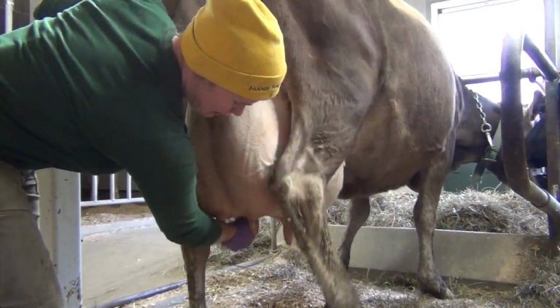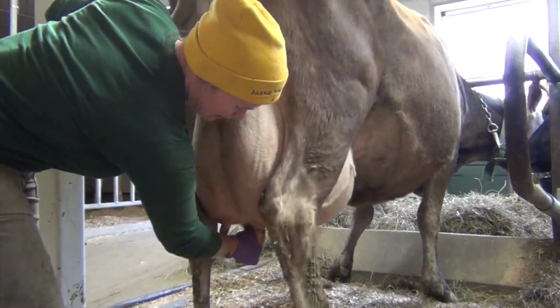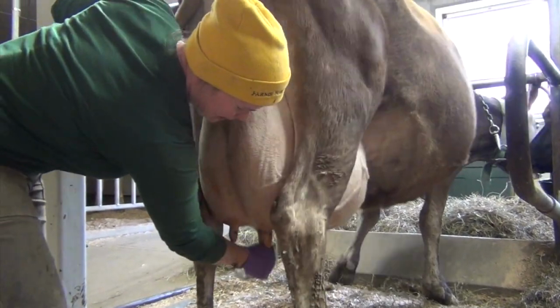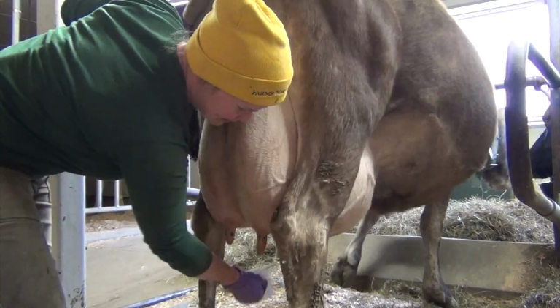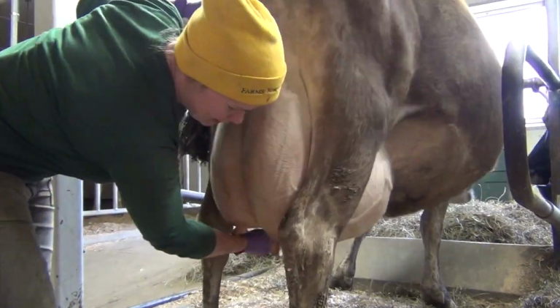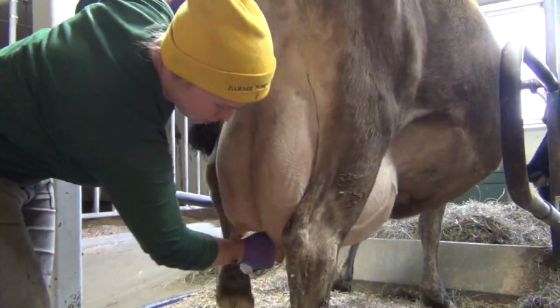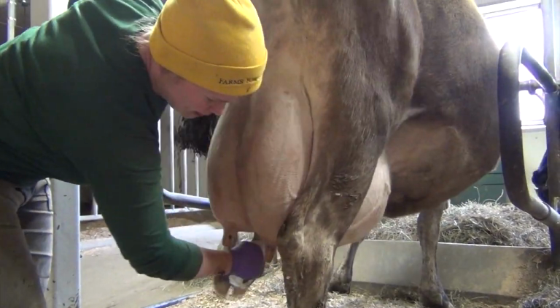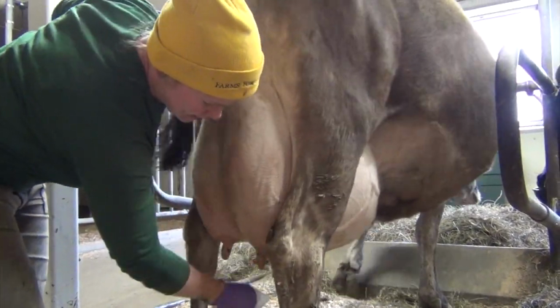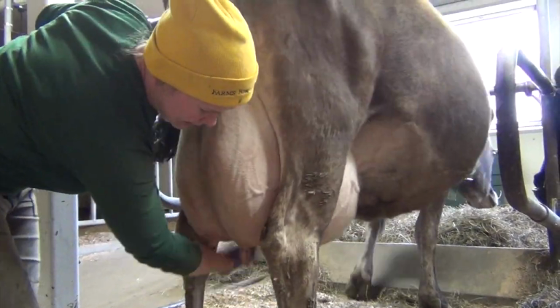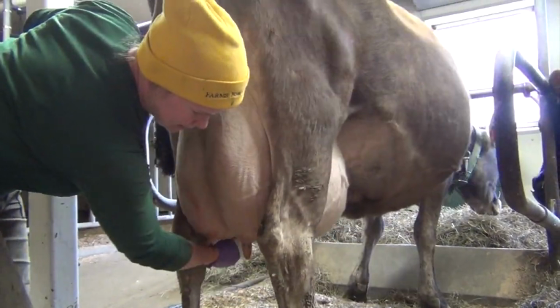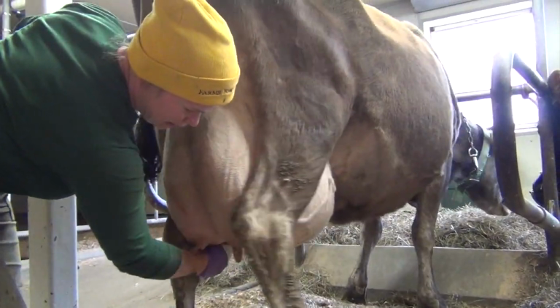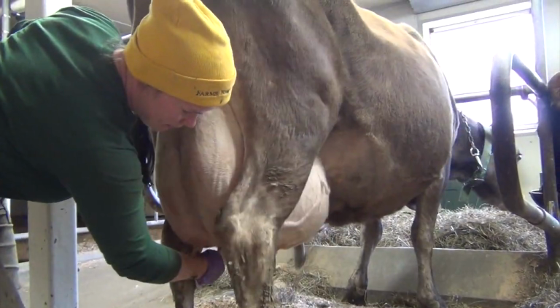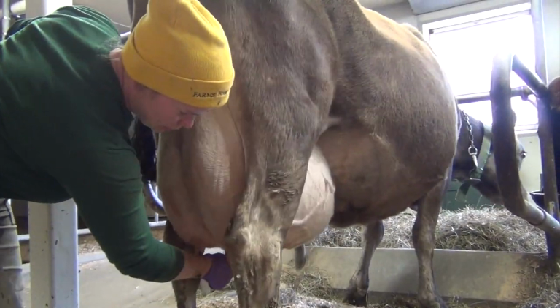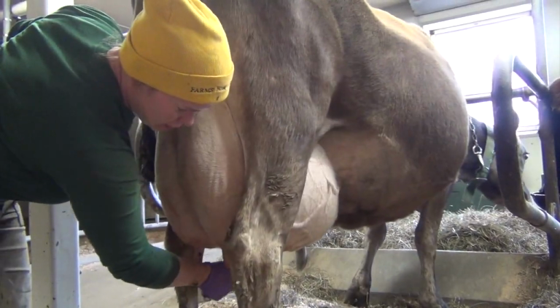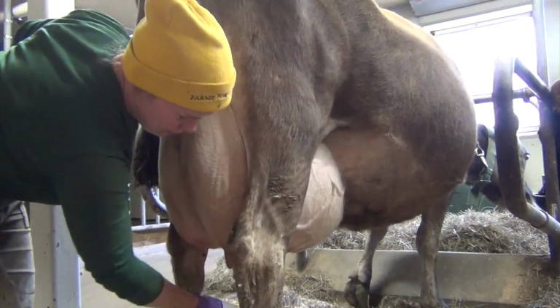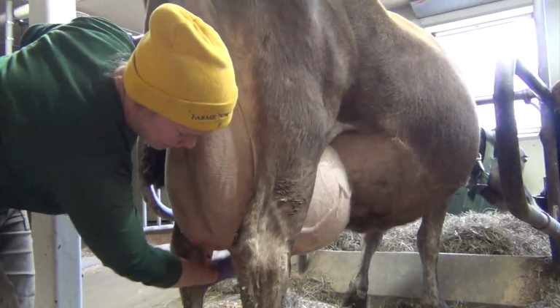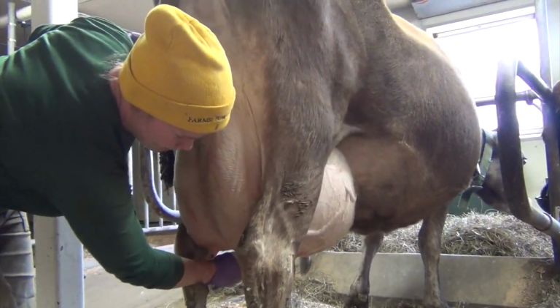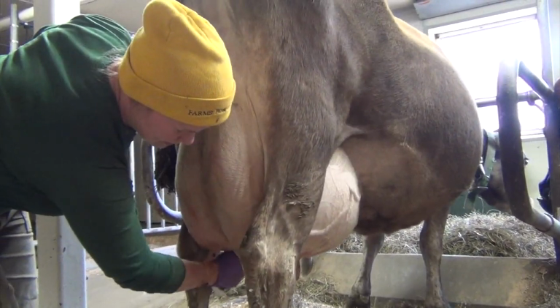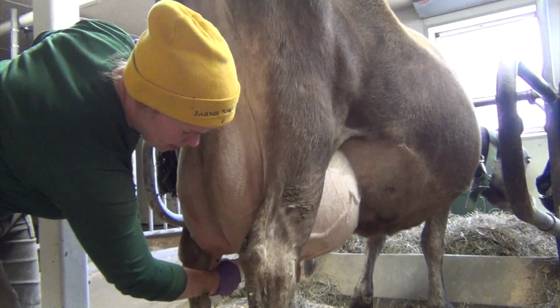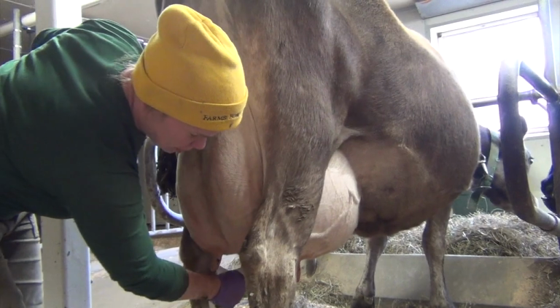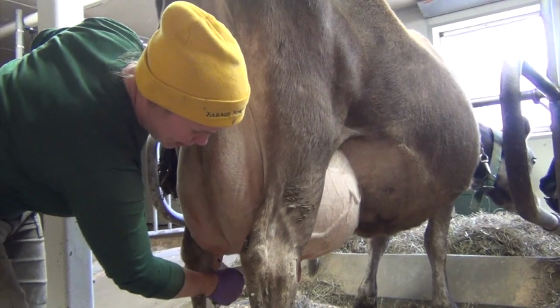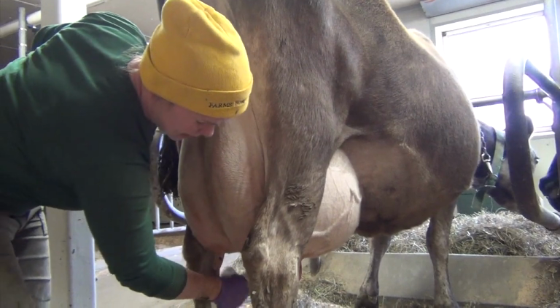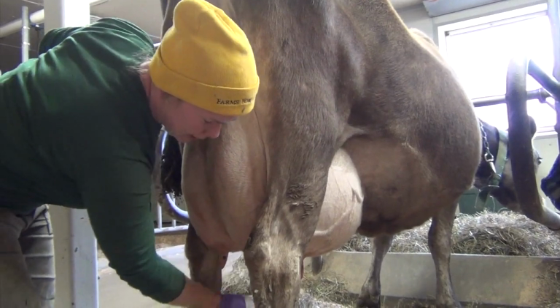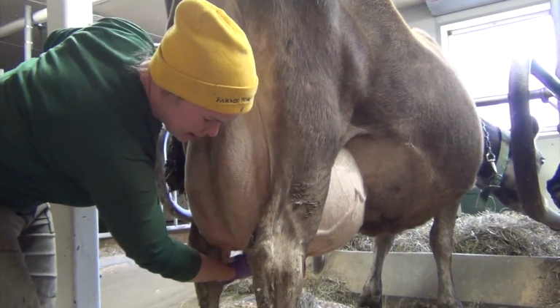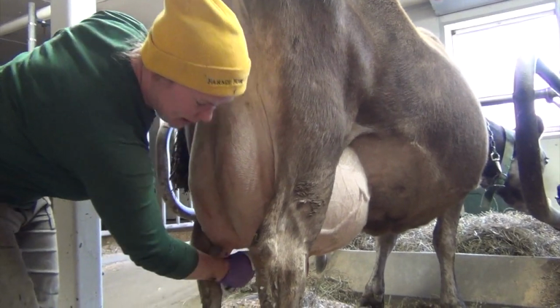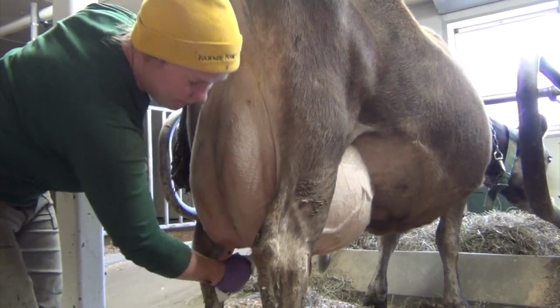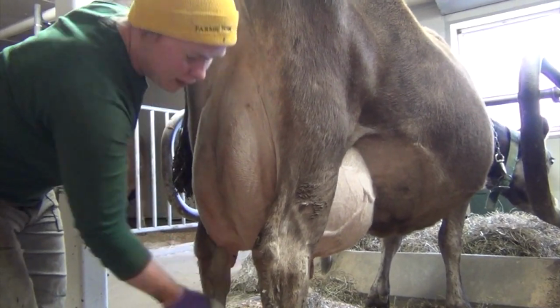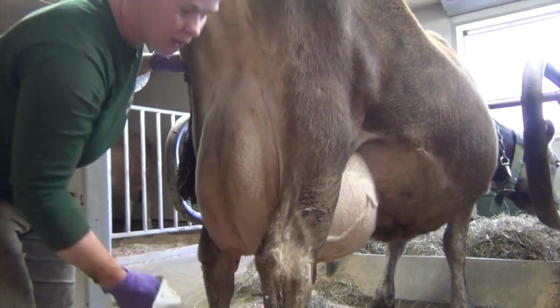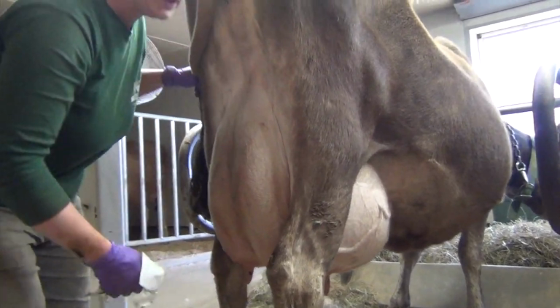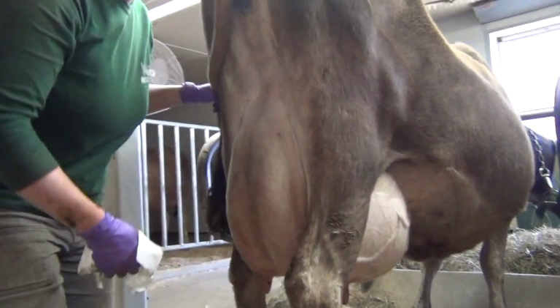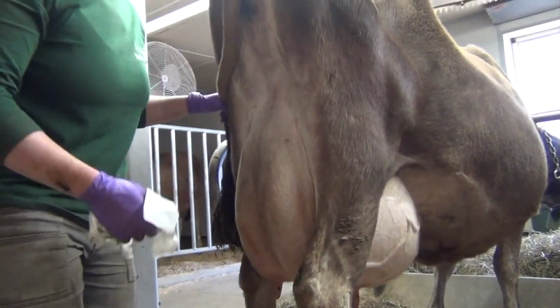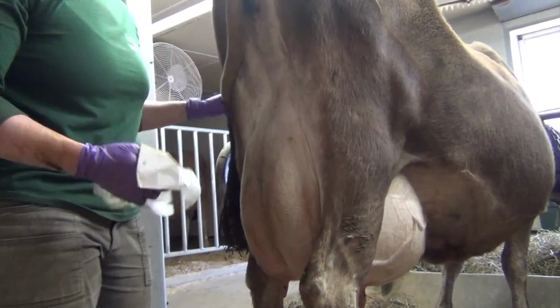It might seem like she doesn't like this very much, but once the milk machine gets on her it's going to feel like a relief to her.